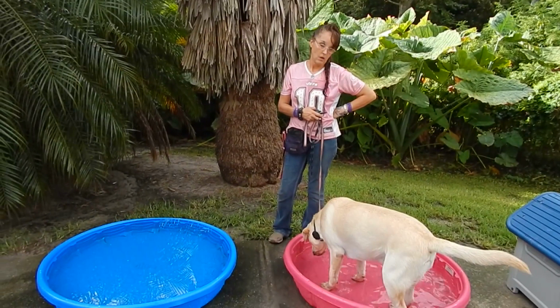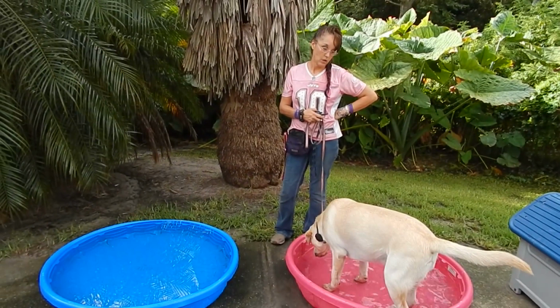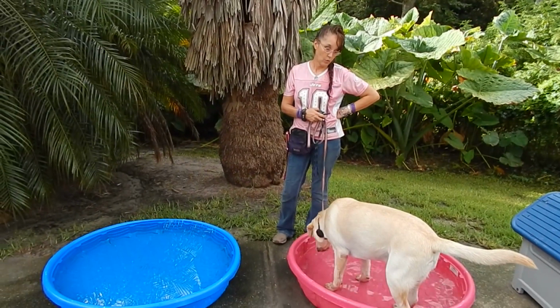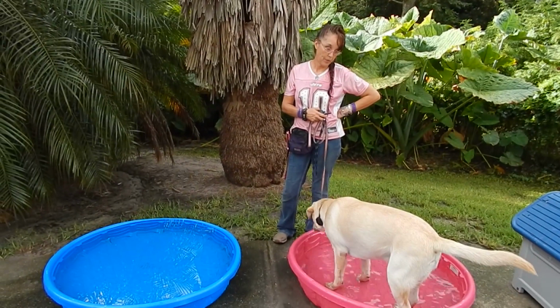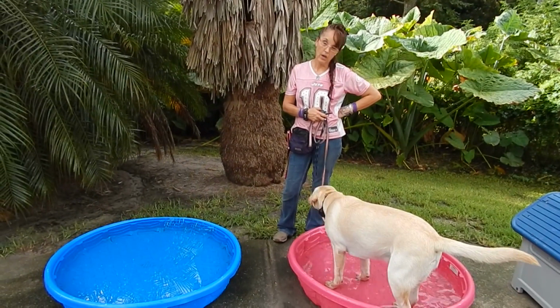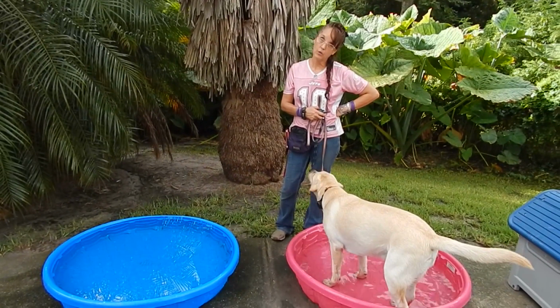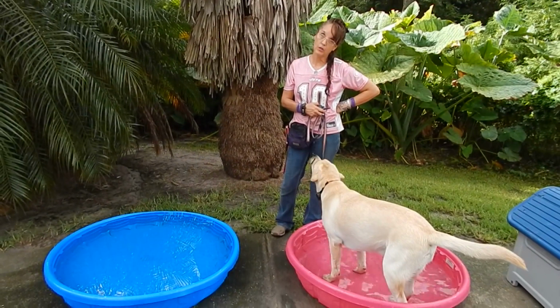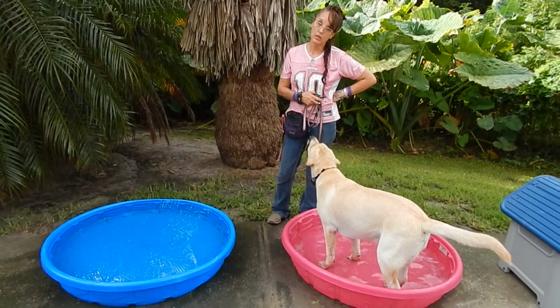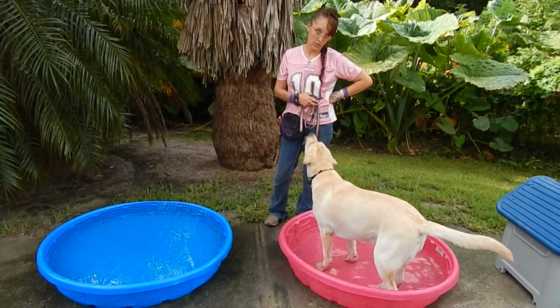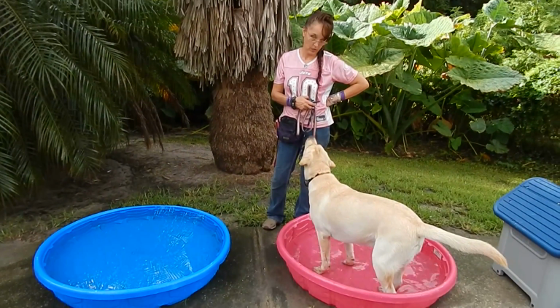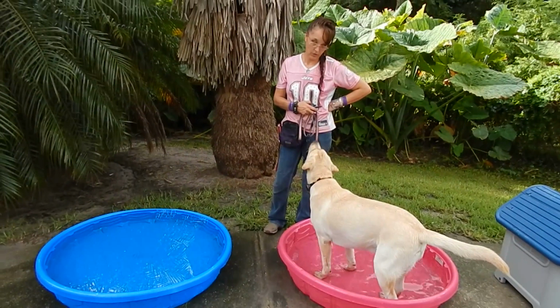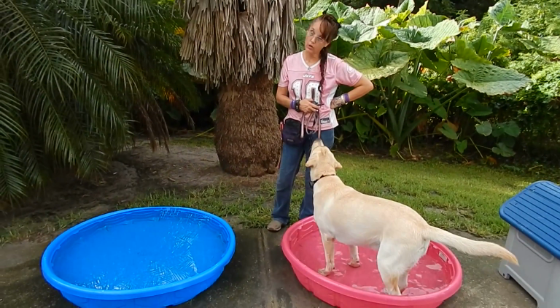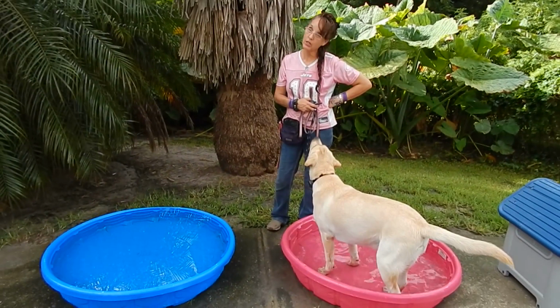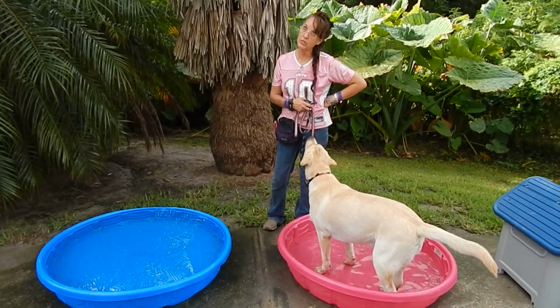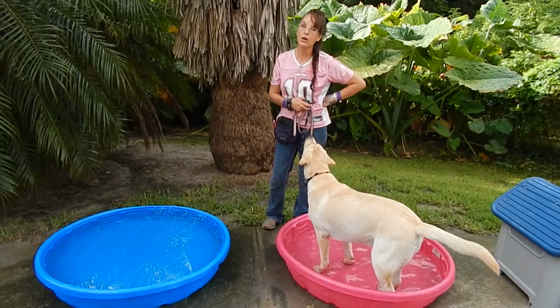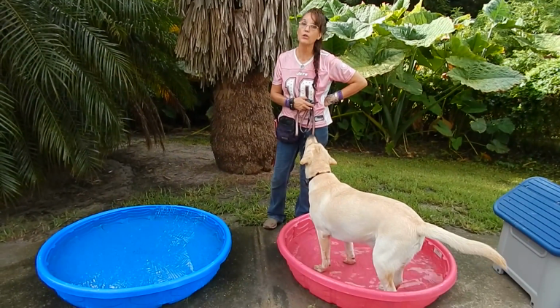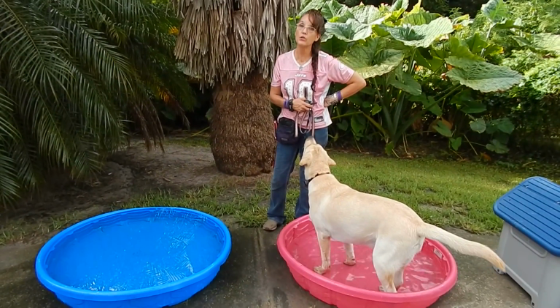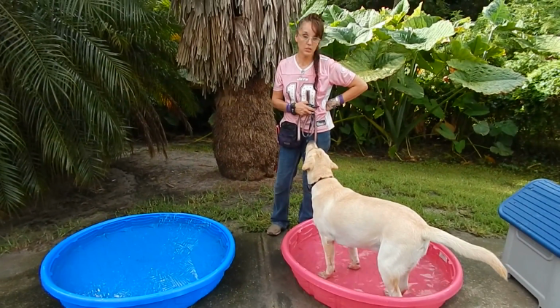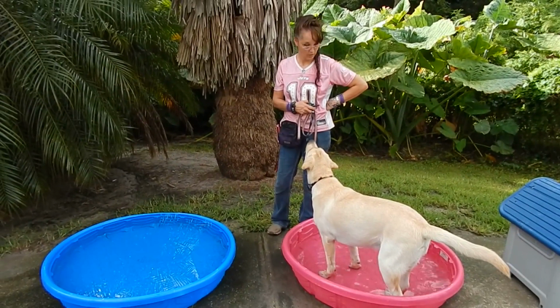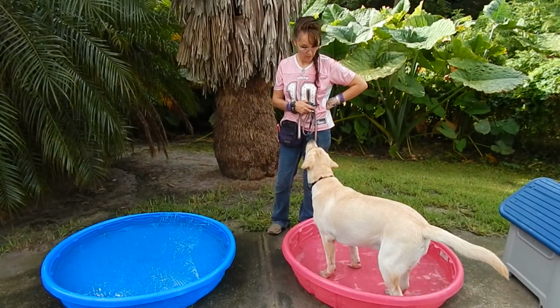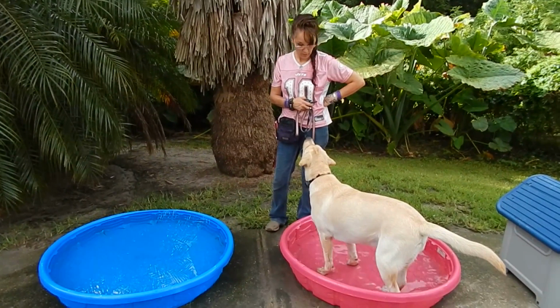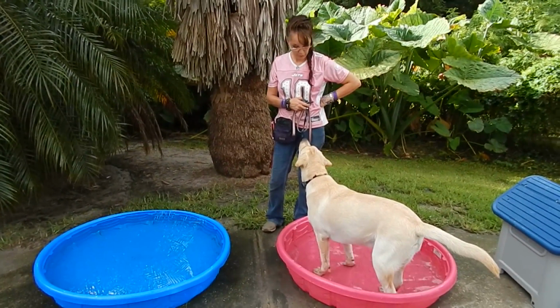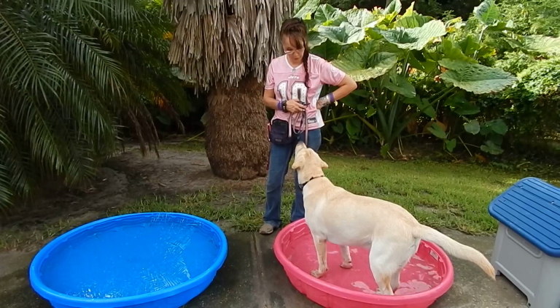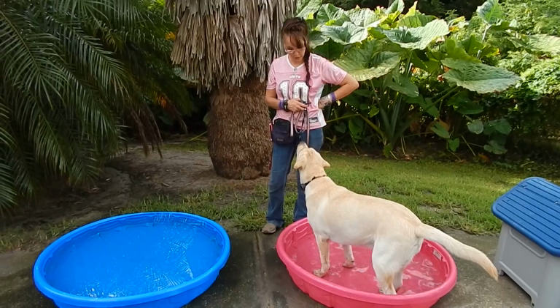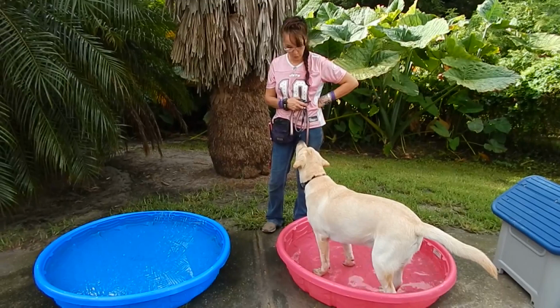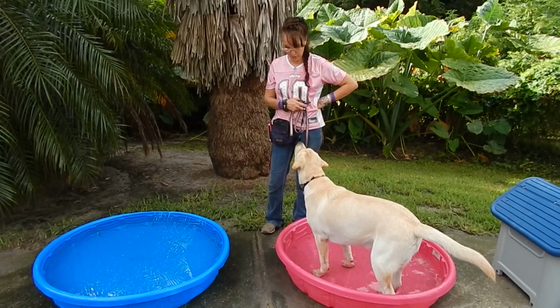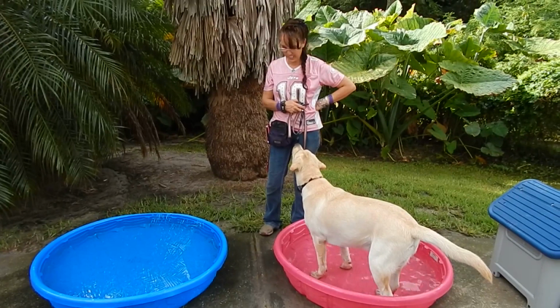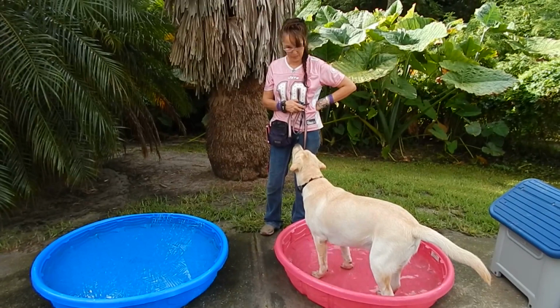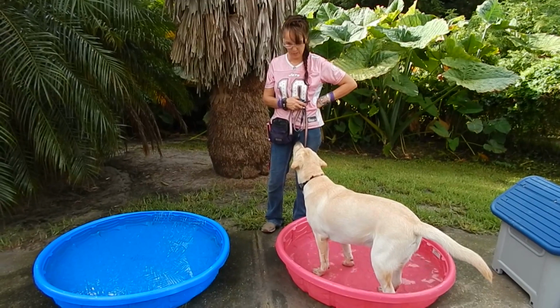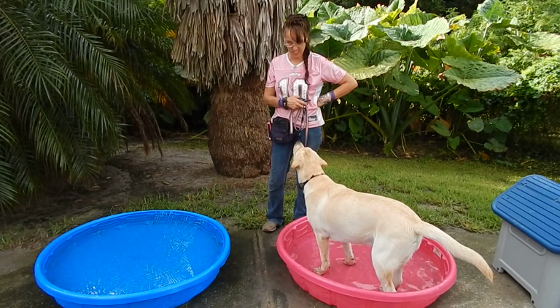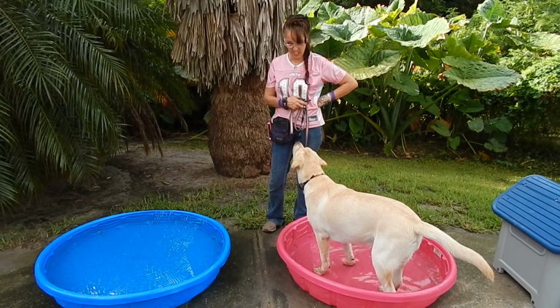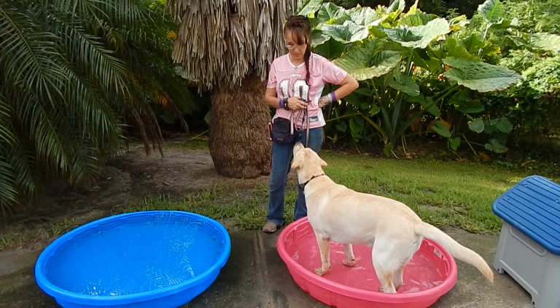Hi girl, we're back. Dexter's soaking his toes before school. We let him soak his toes.